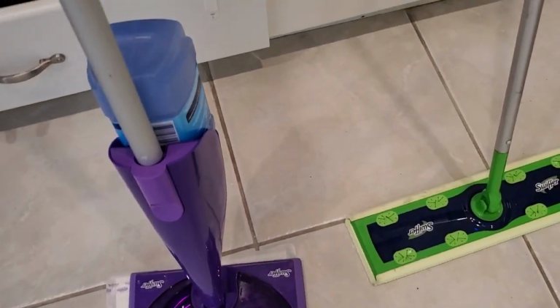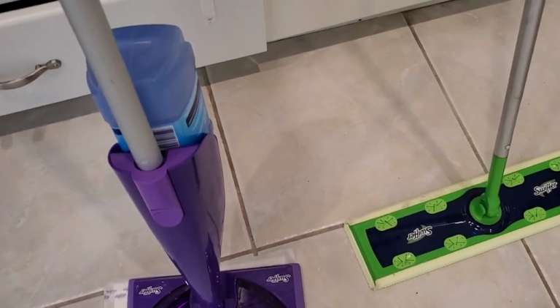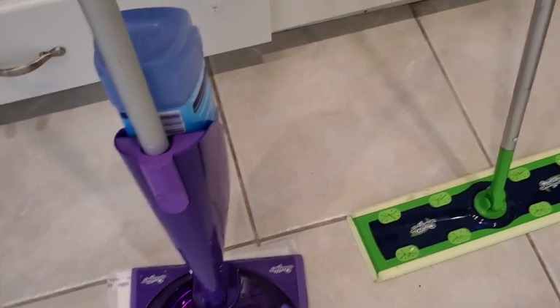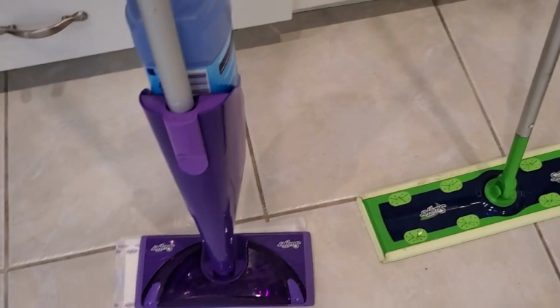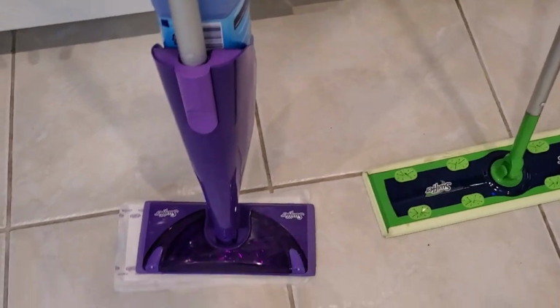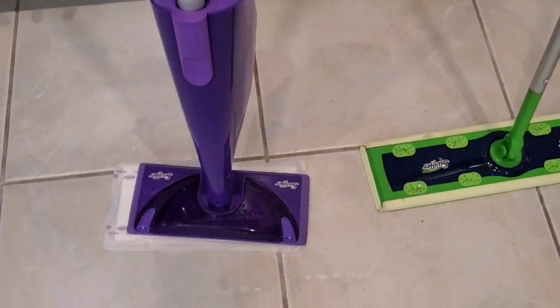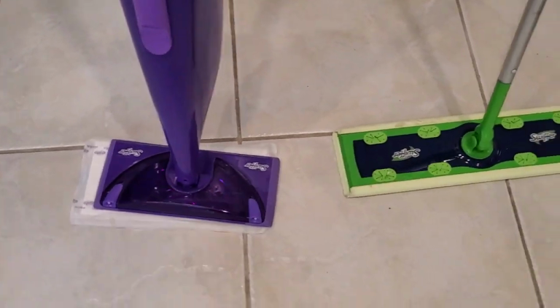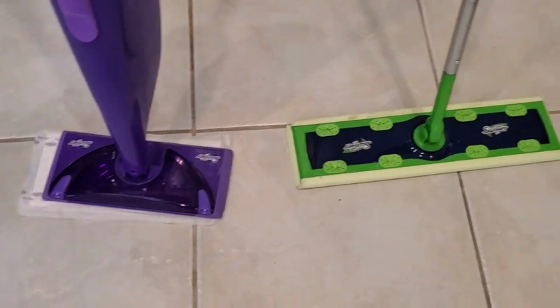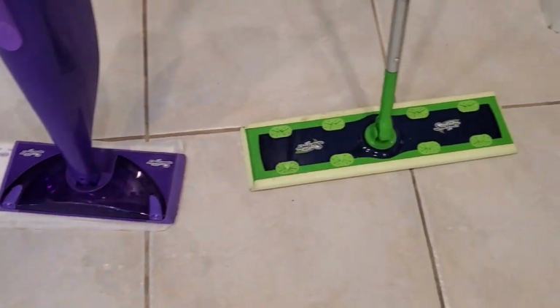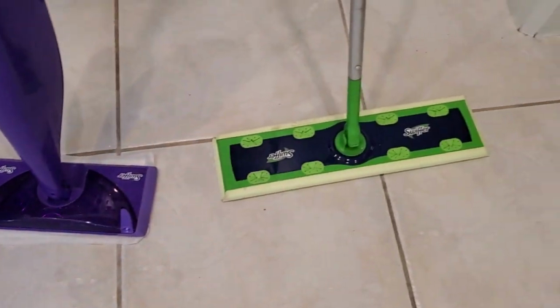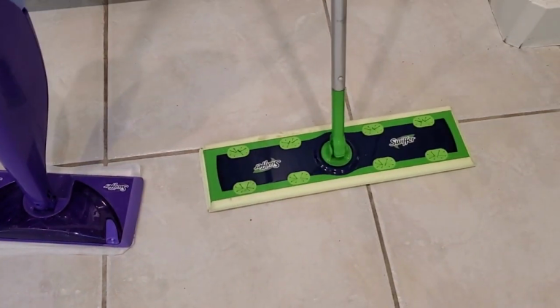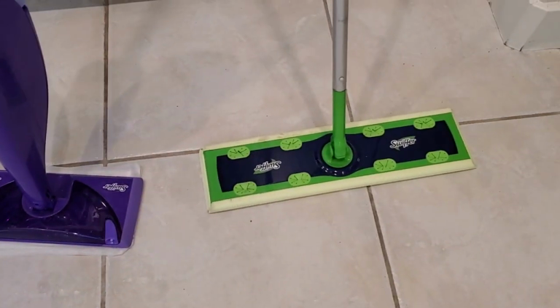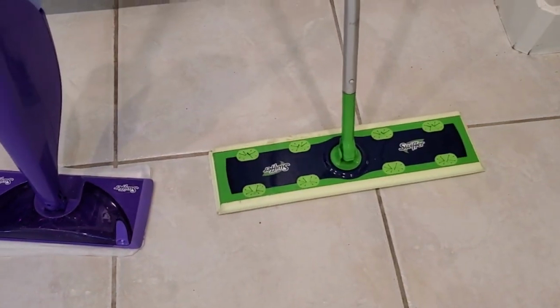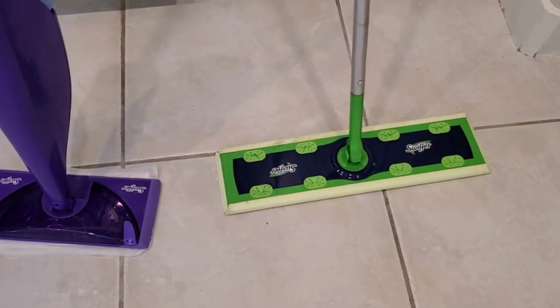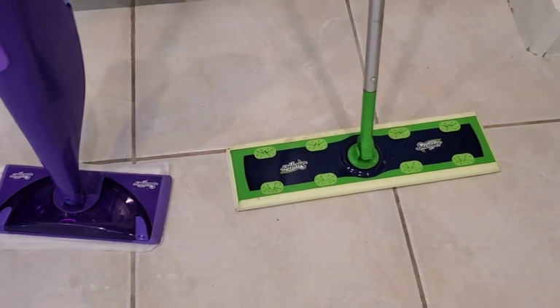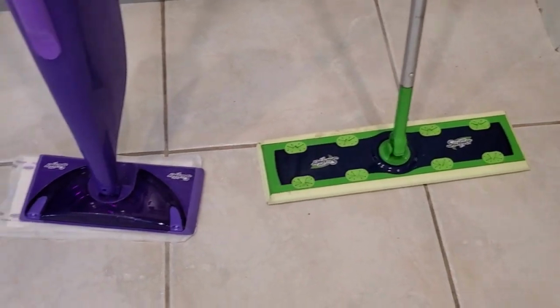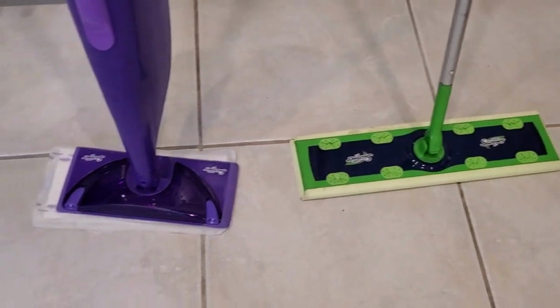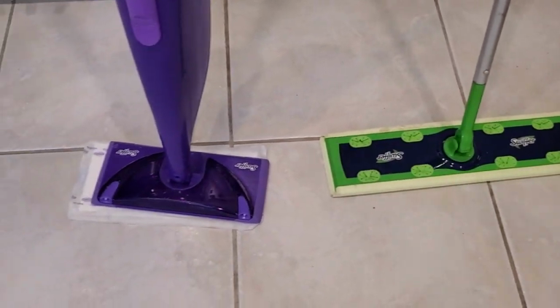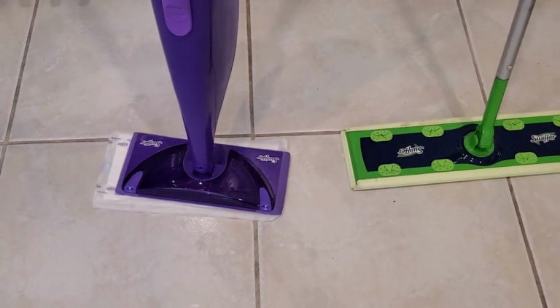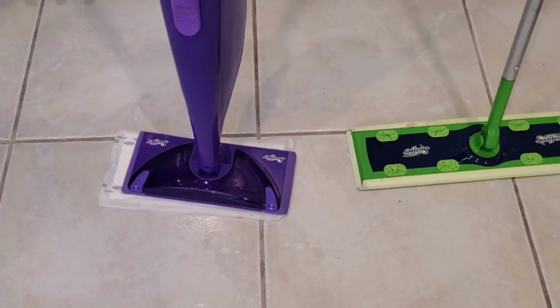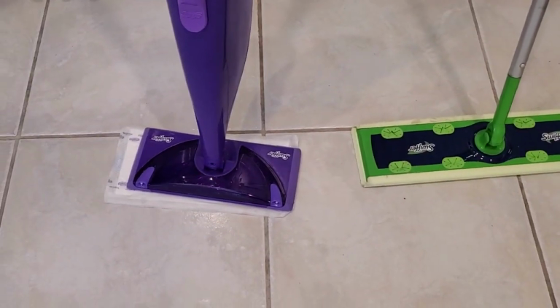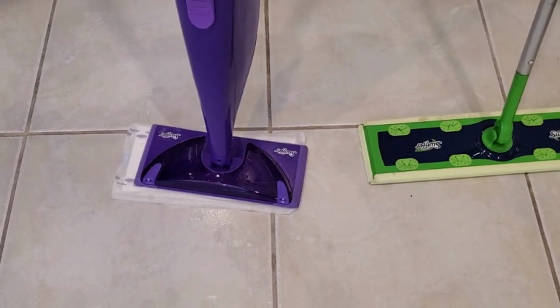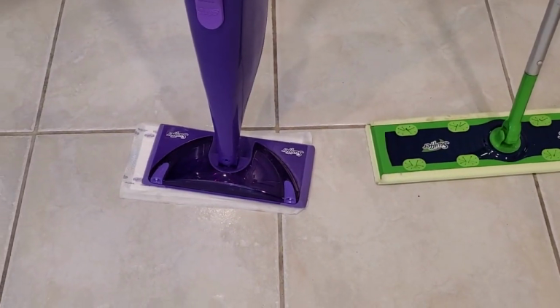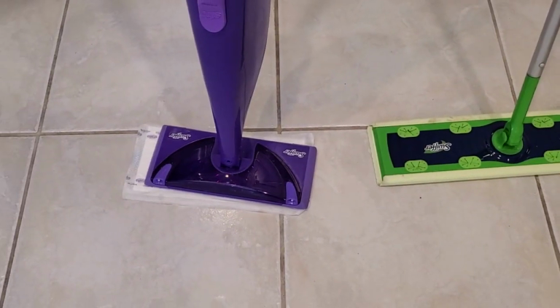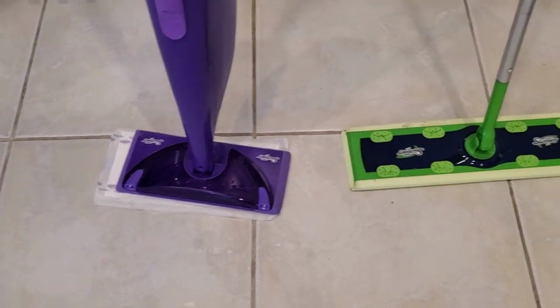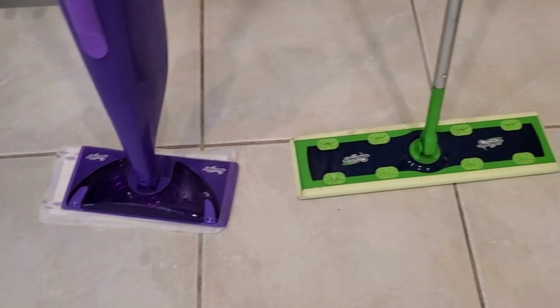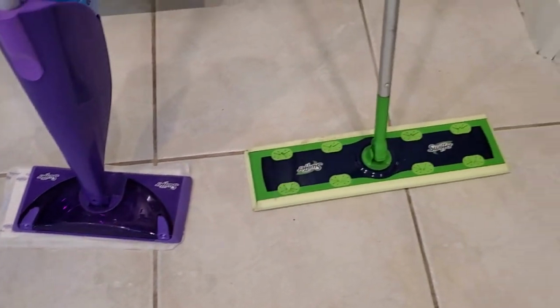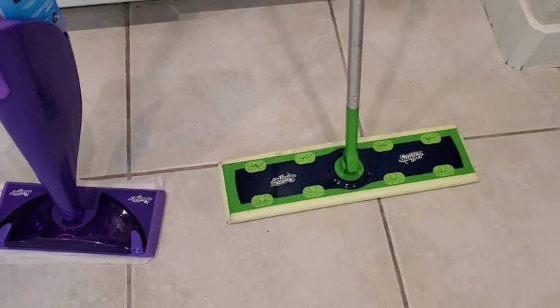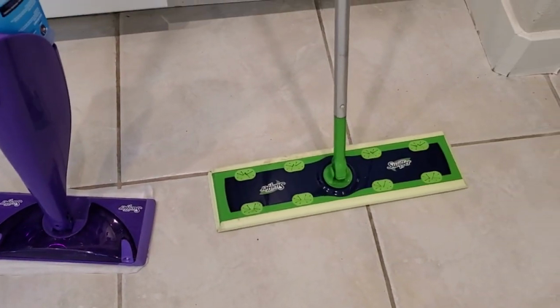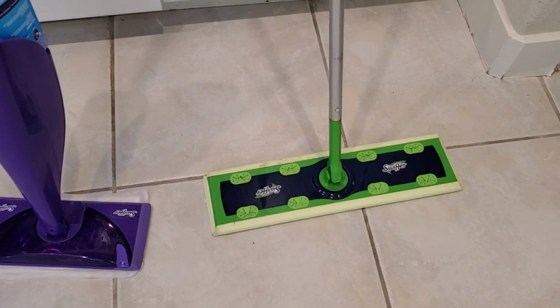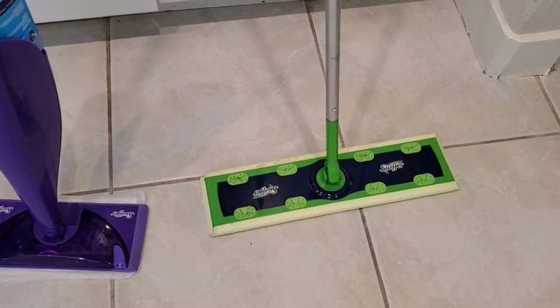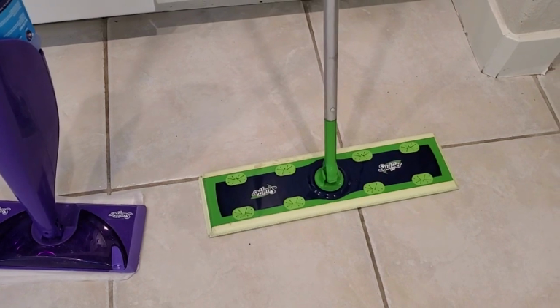The other big thing is that you can see the Swiffer XL is much wider than the Swiffer WetJet, so it's great for those big floors.